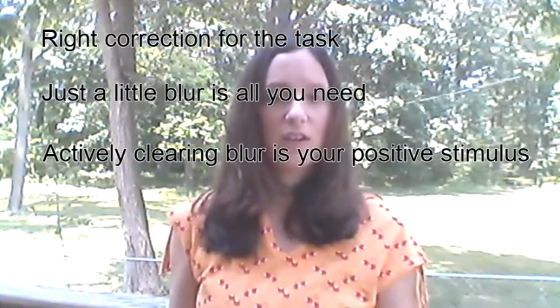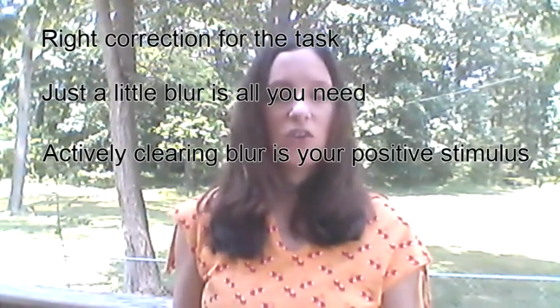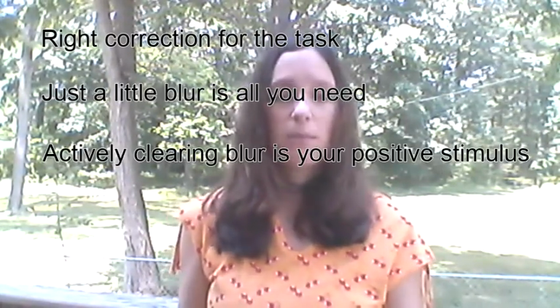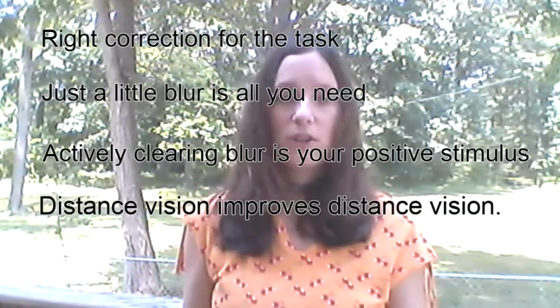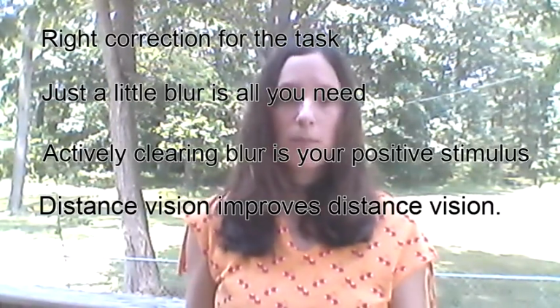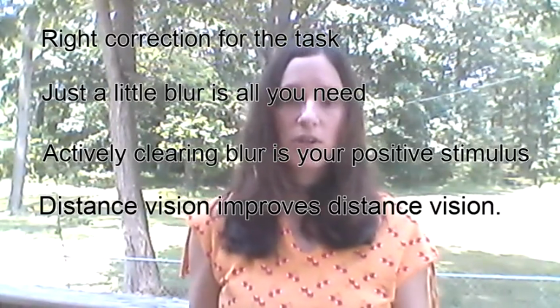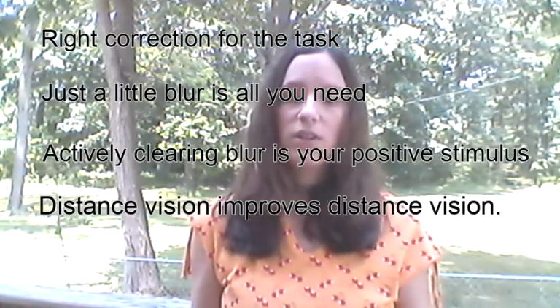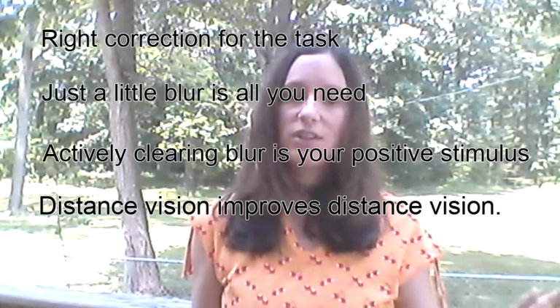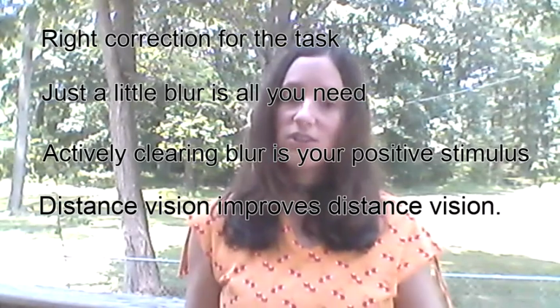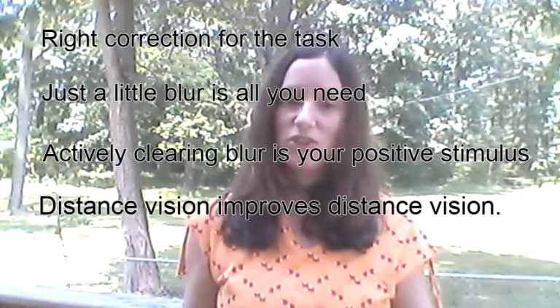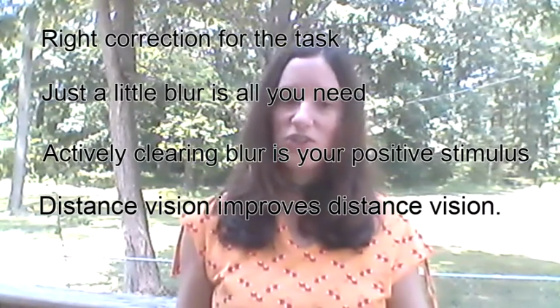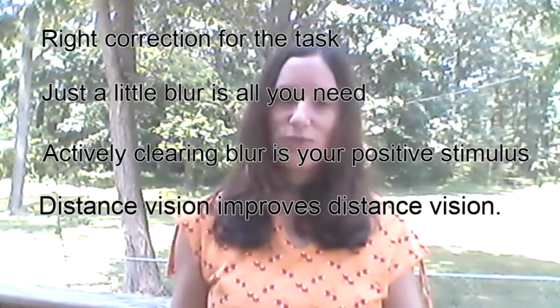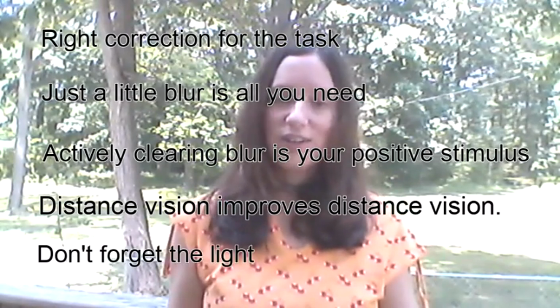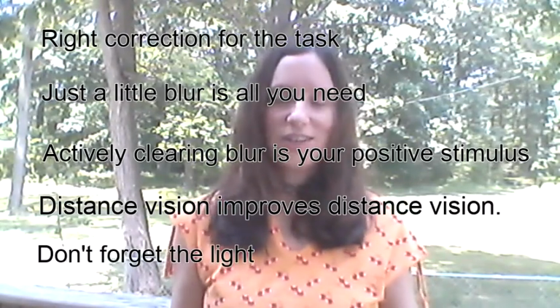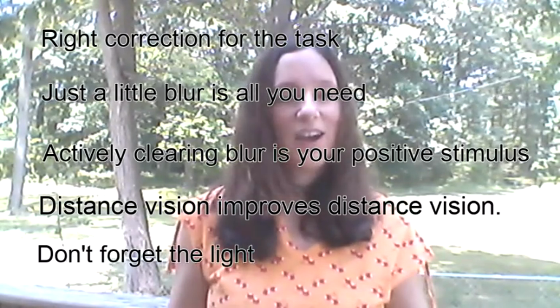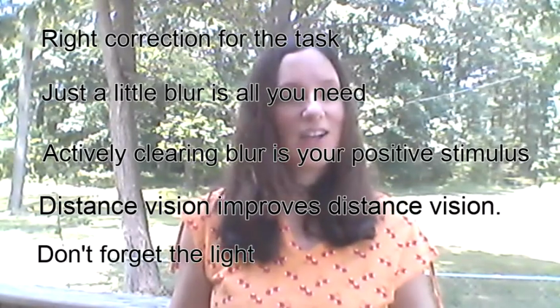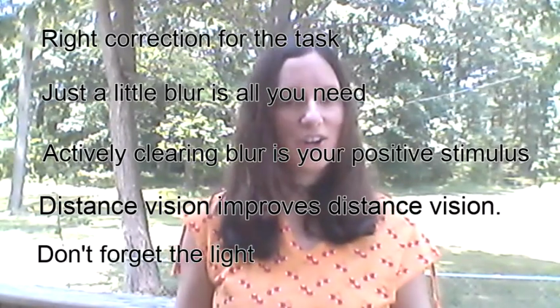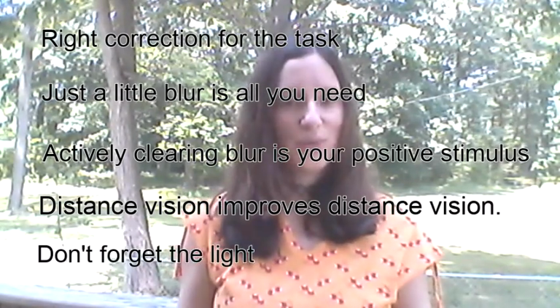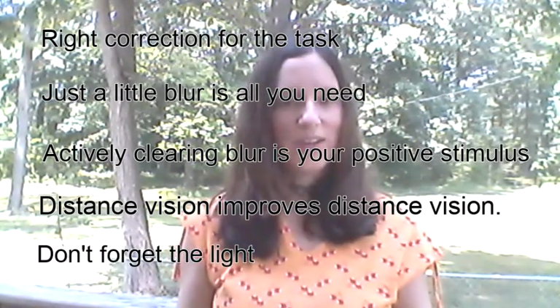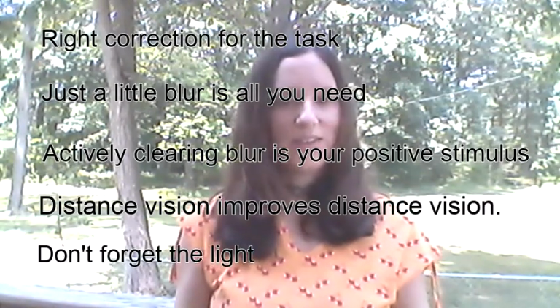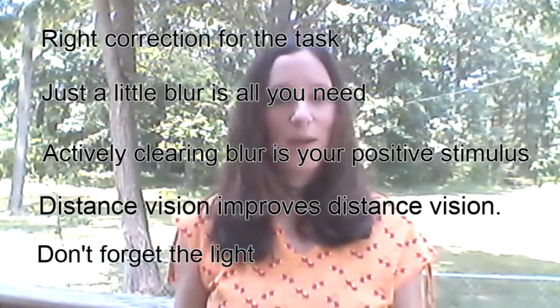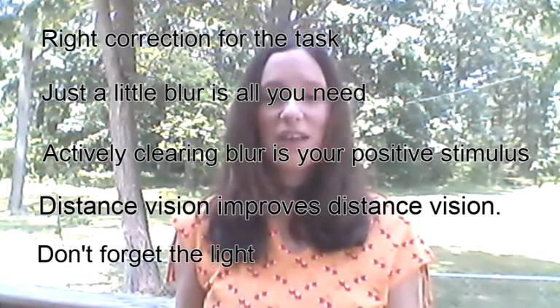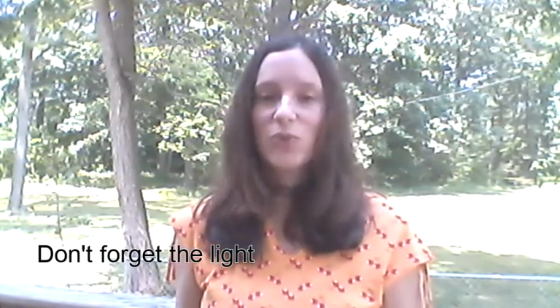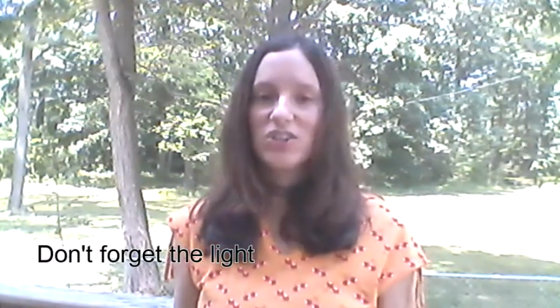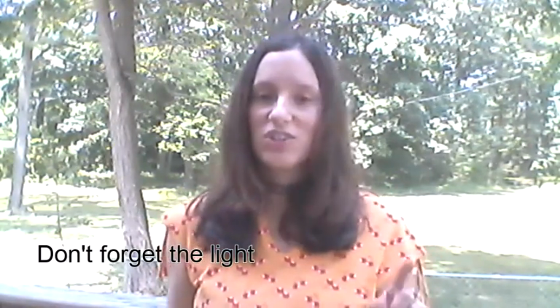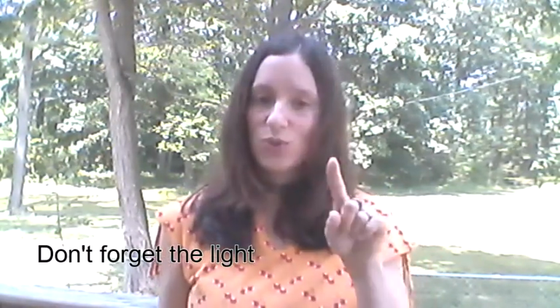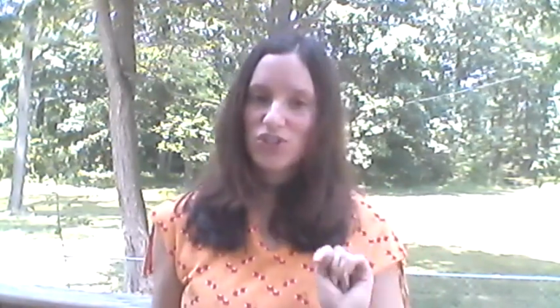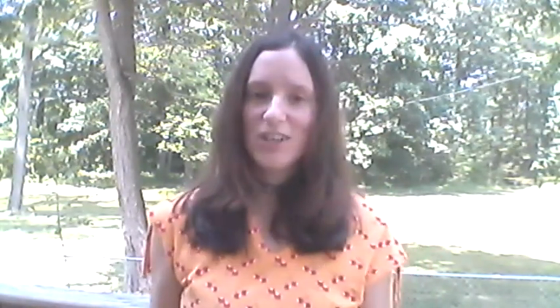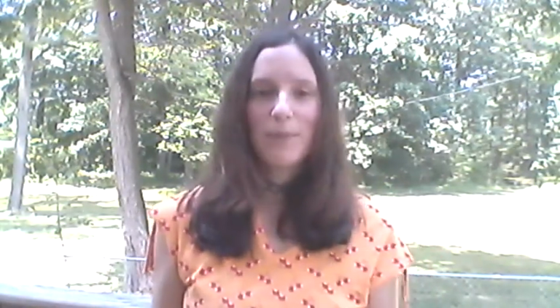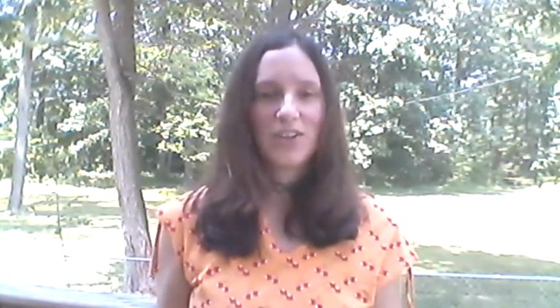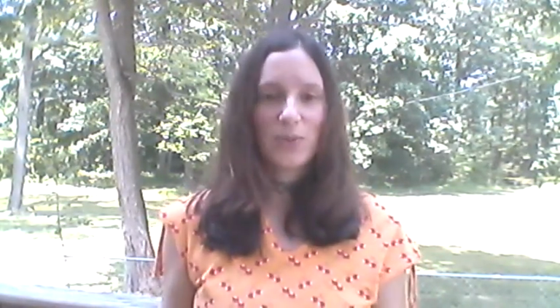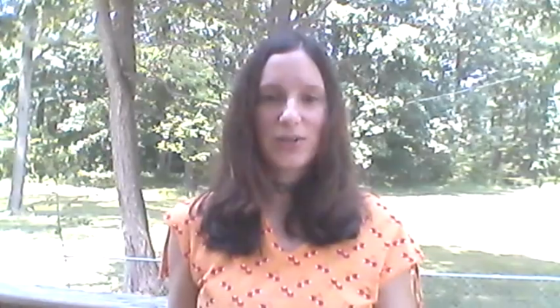Keep clearing blur, distance vision is your friend, and you're on your way. Best wishes in your journey back to 20/20.